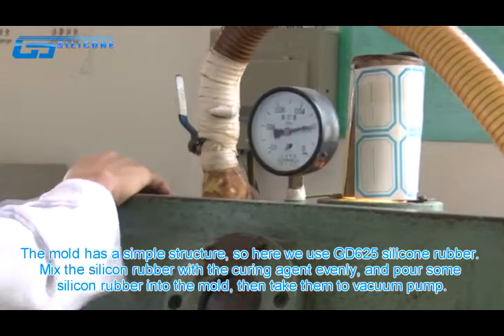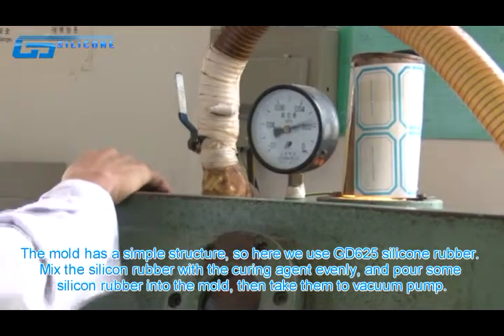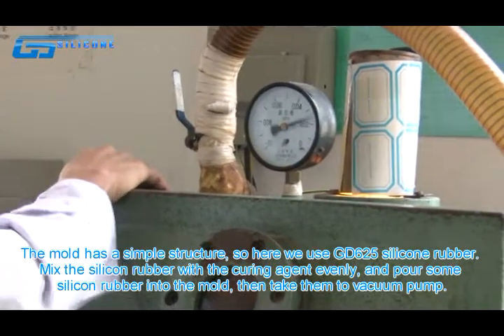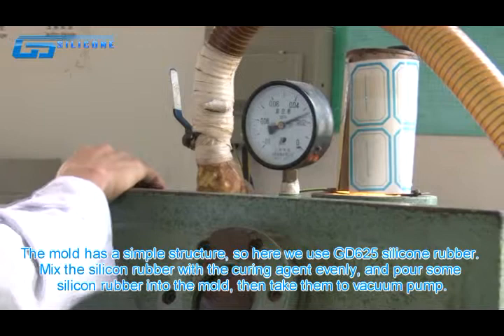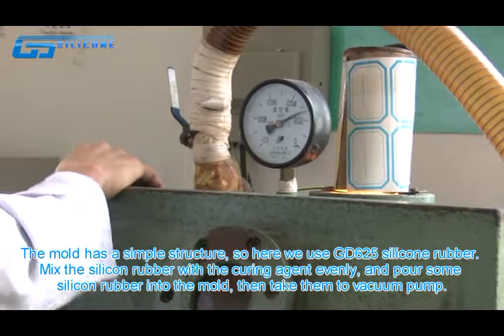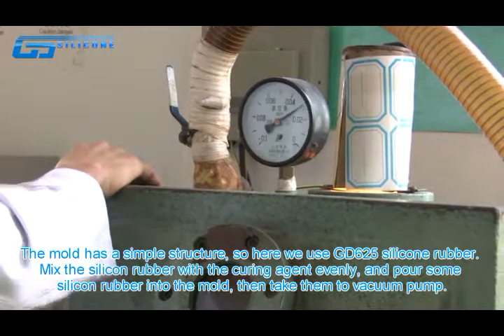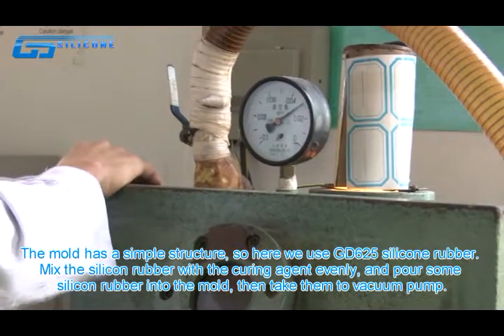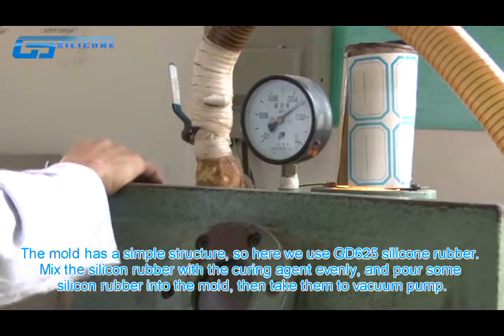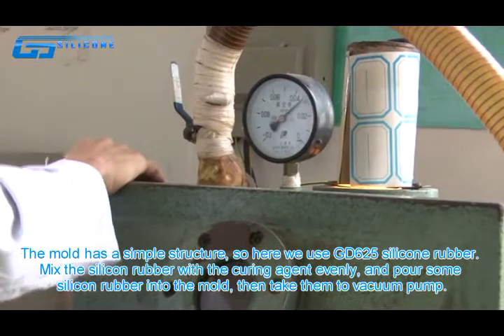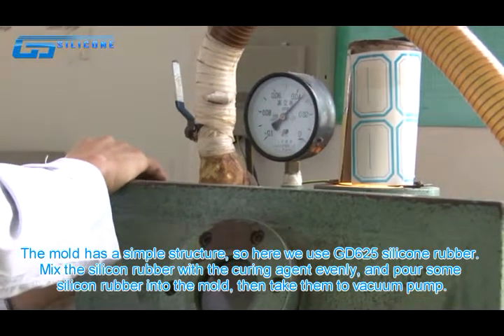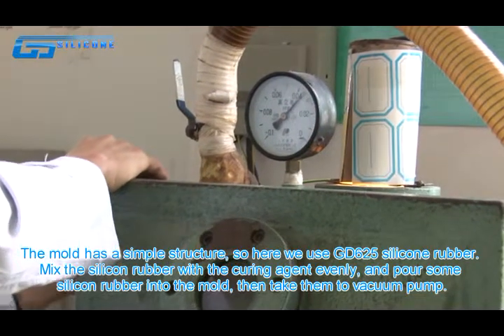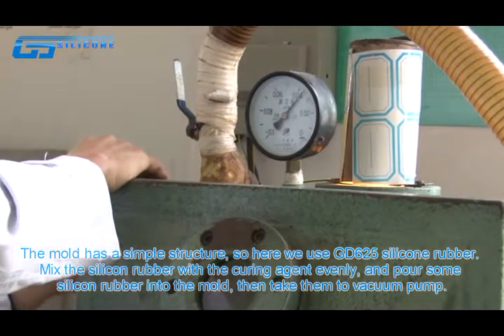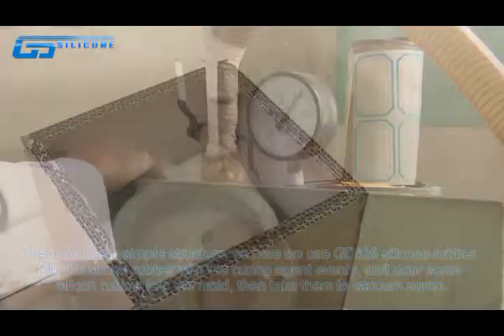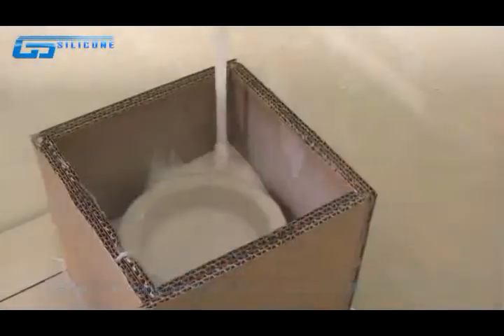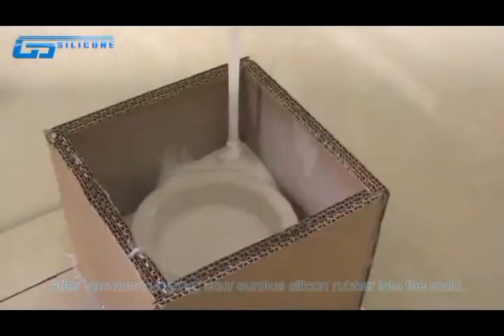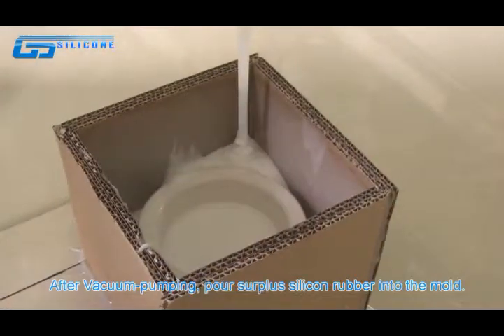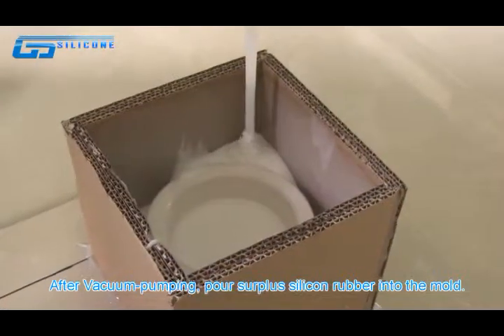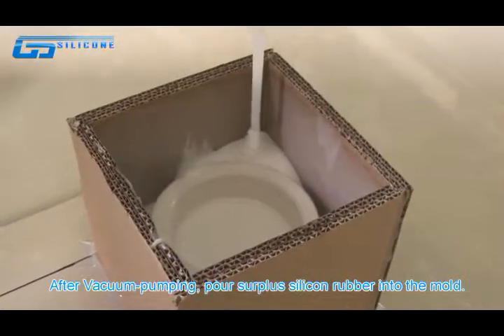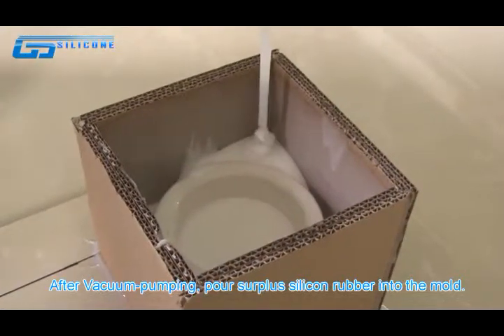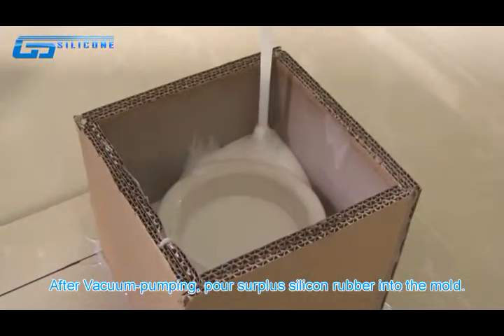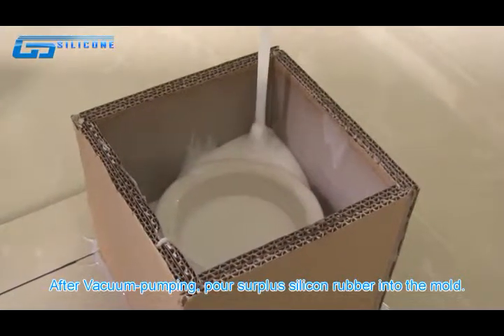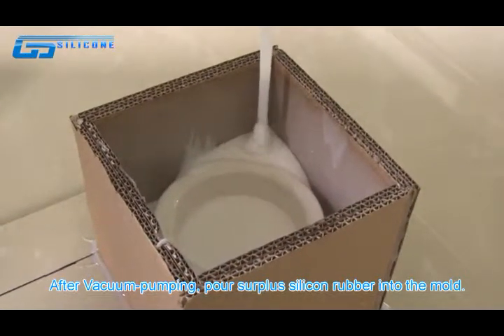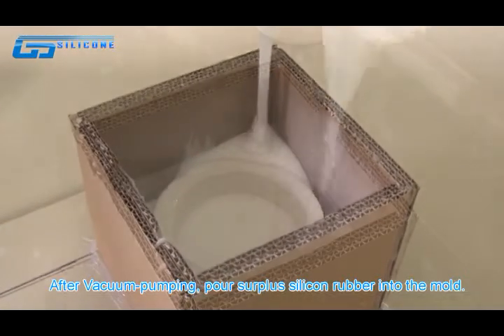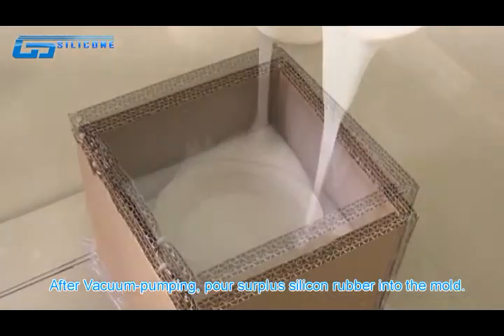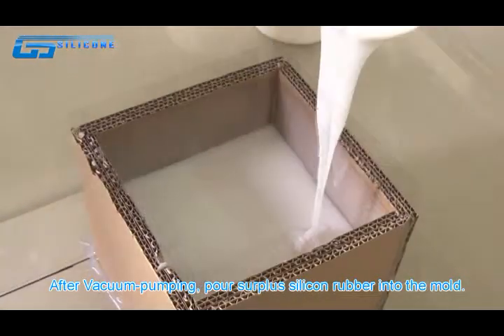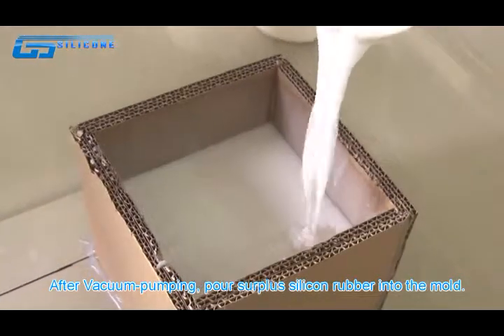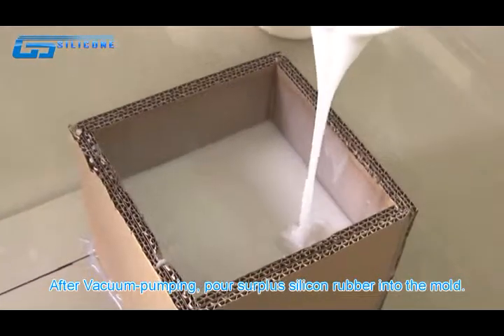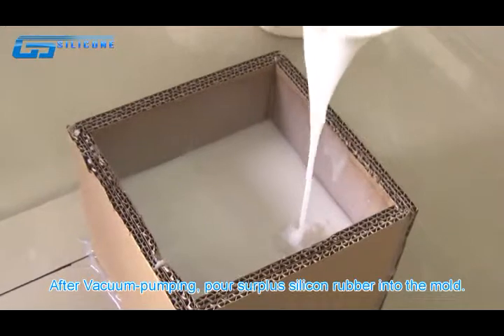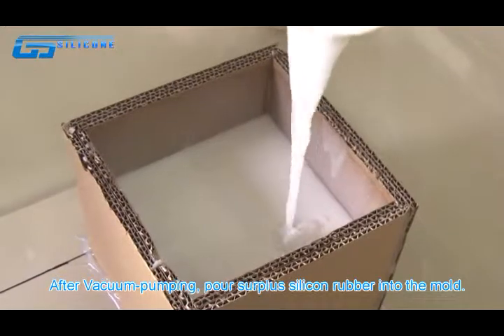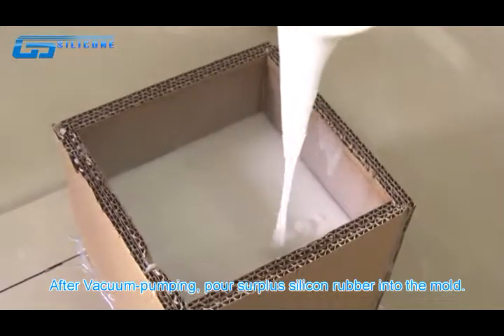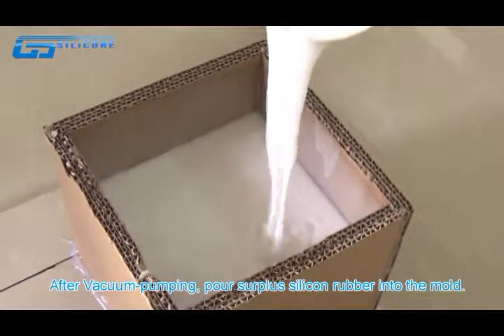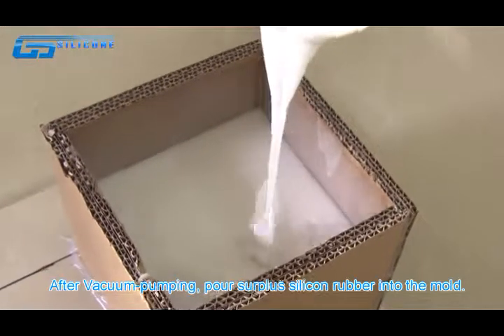Then take down the vacuum pump. After vacuum pumping, pour the remaining silicone rubber into the mold.